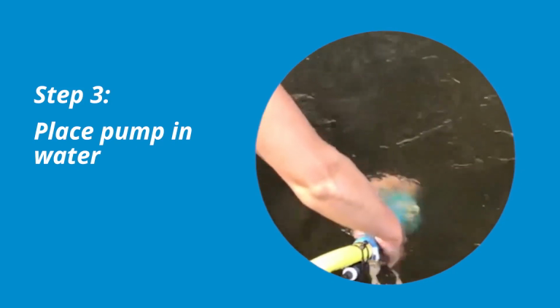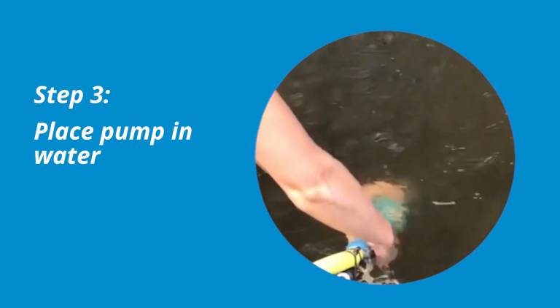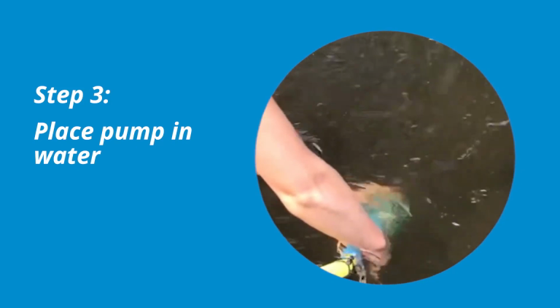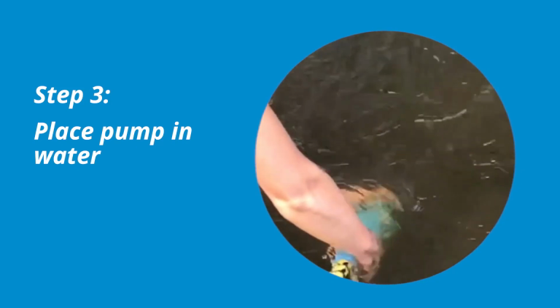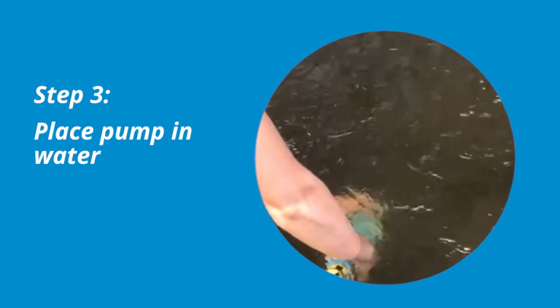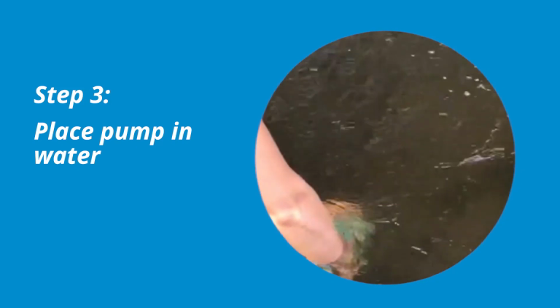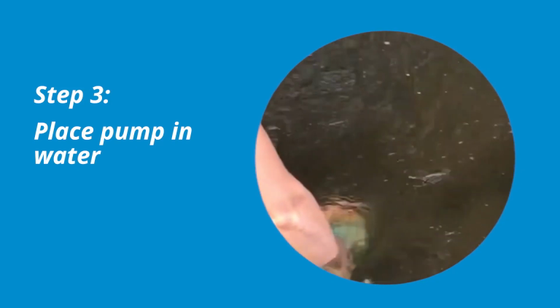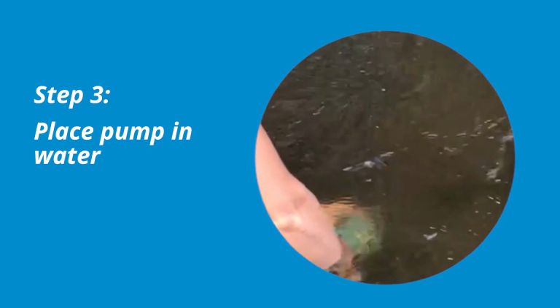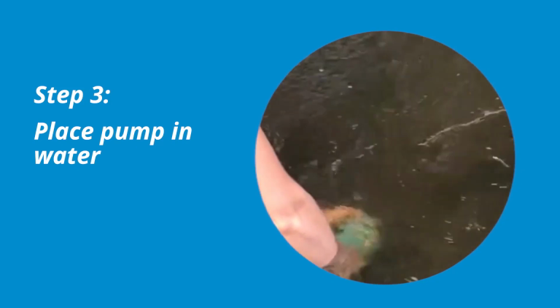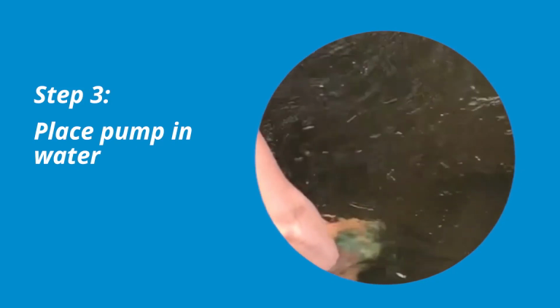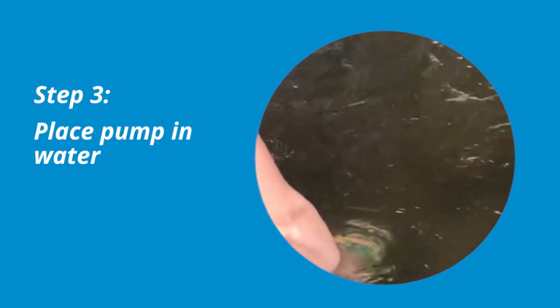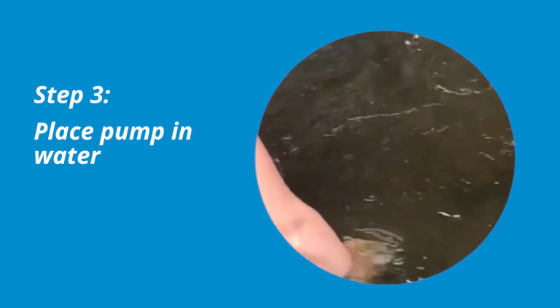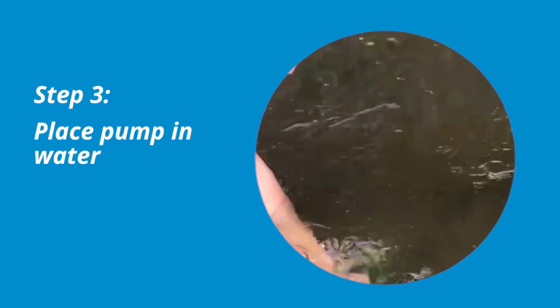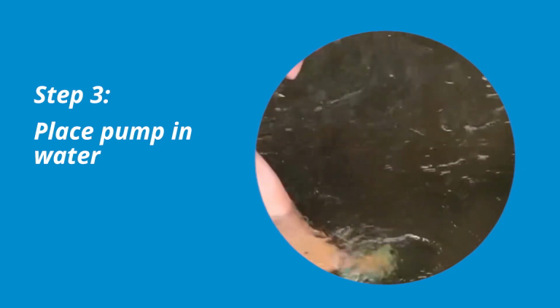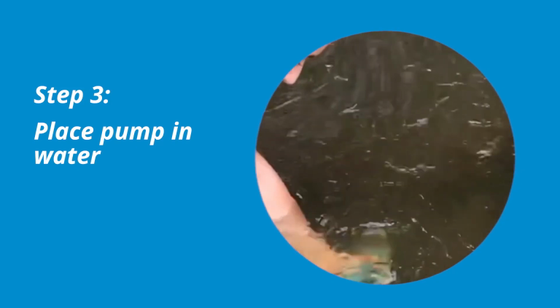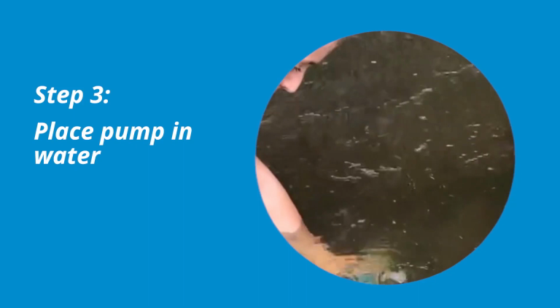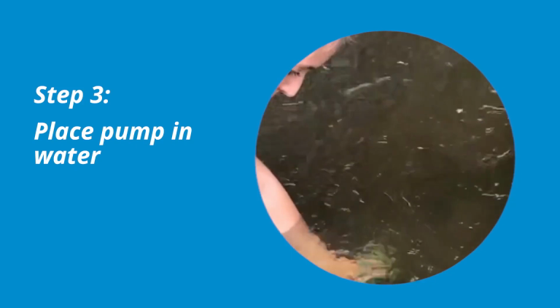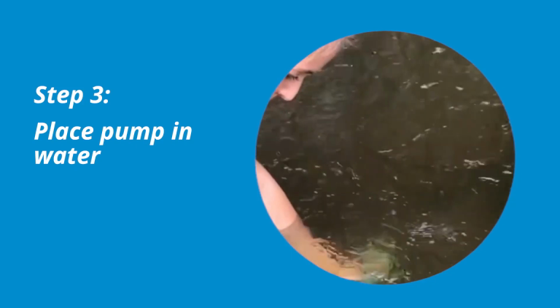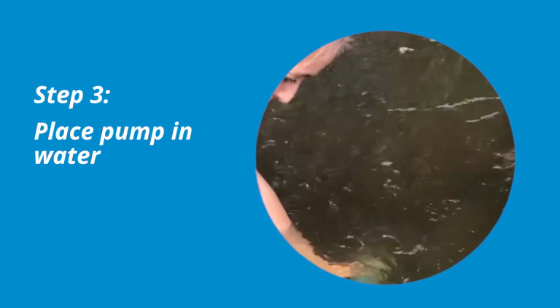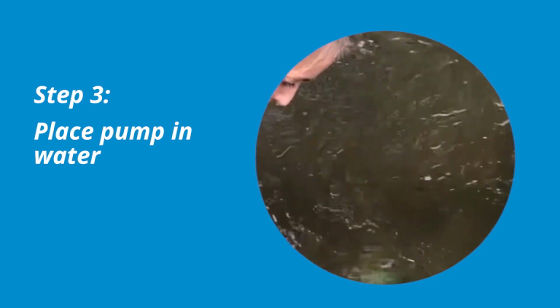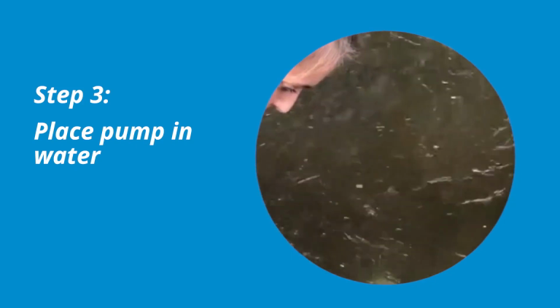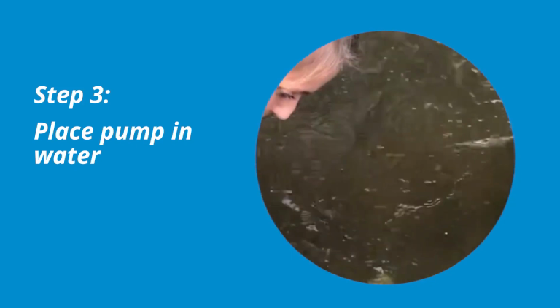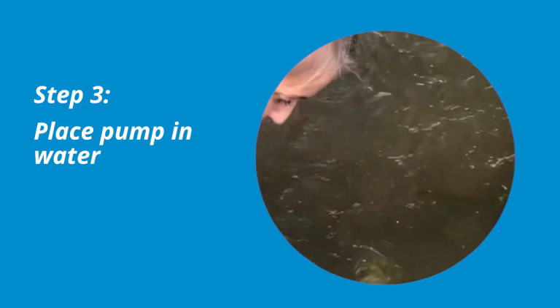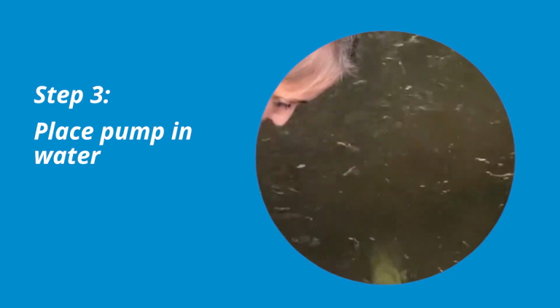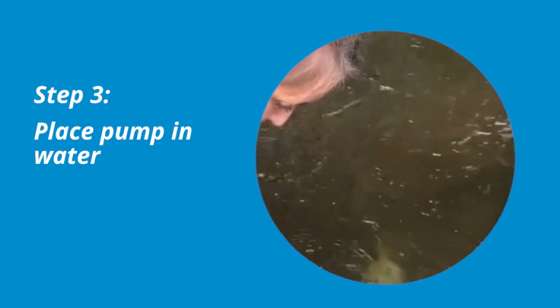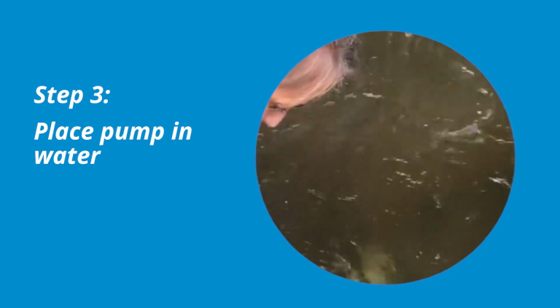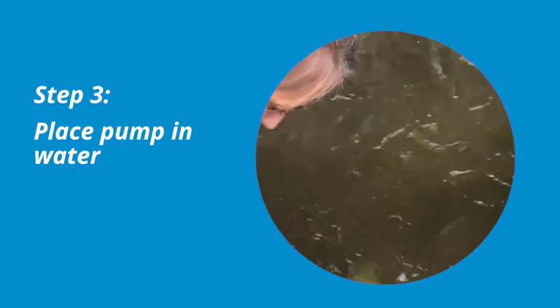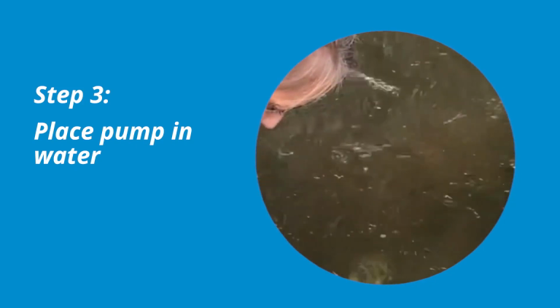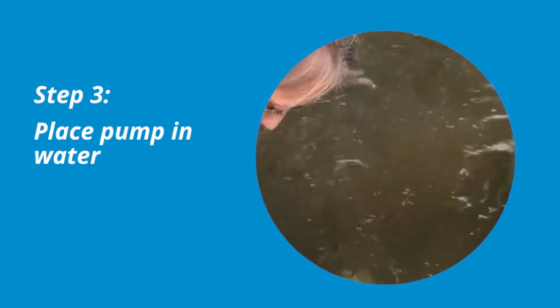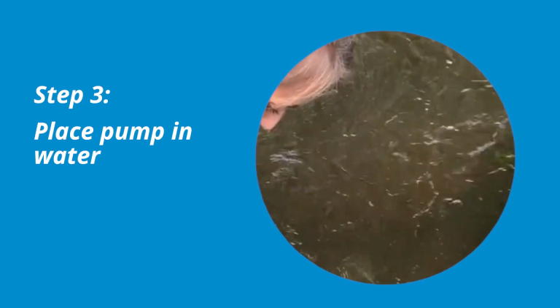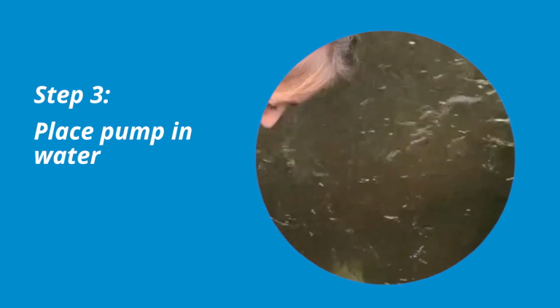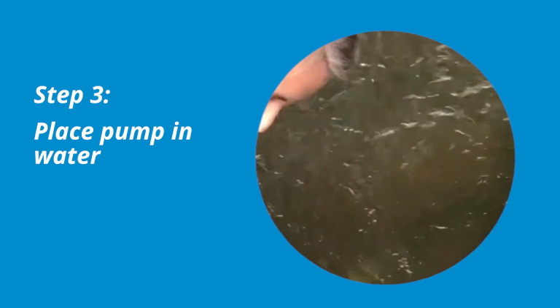Hold onto the pump rather than the cable when moving the pump. Additionally, avoid running the pump in mud.